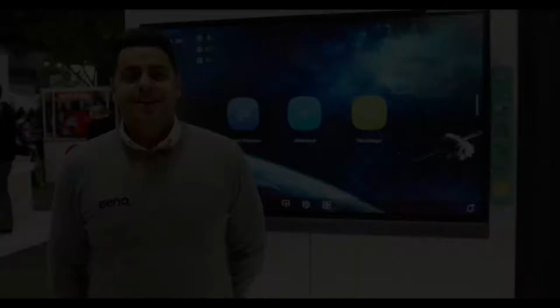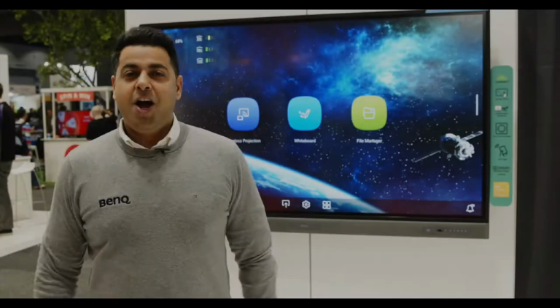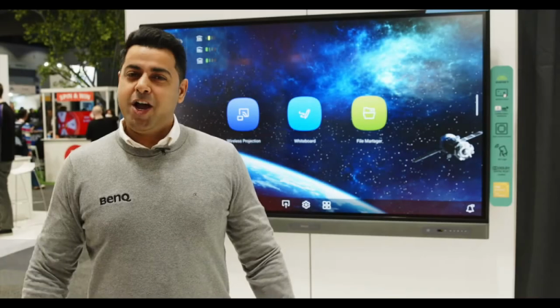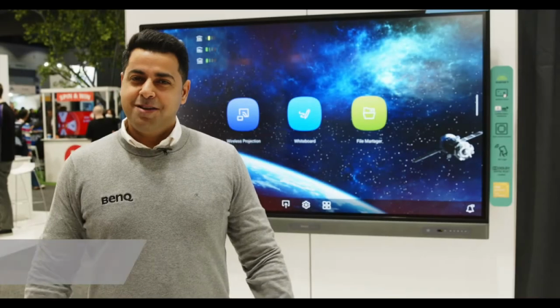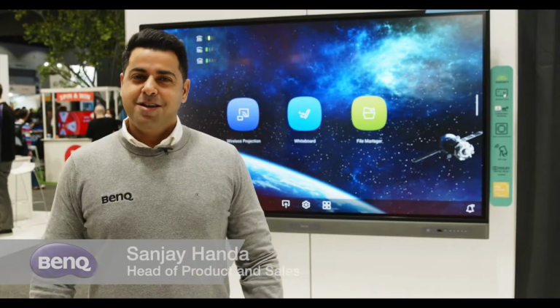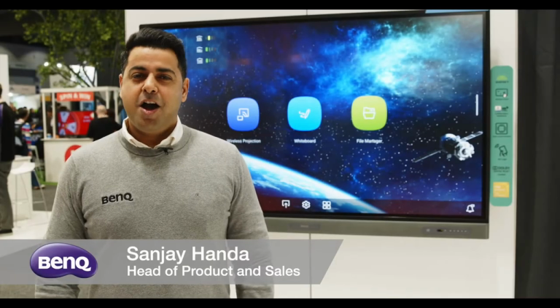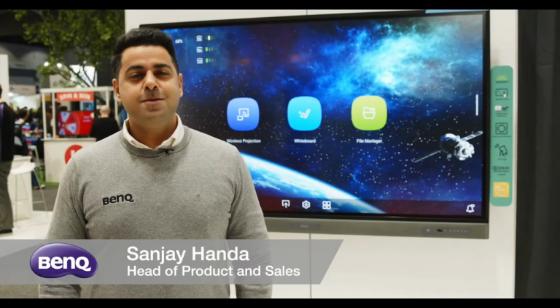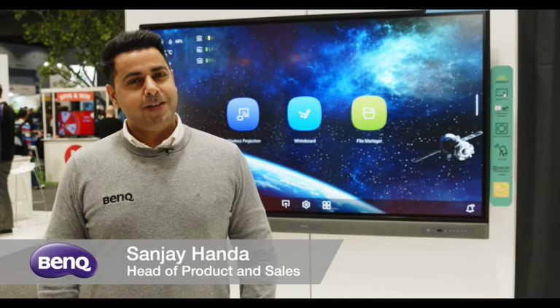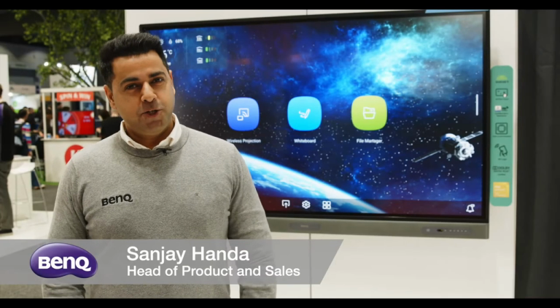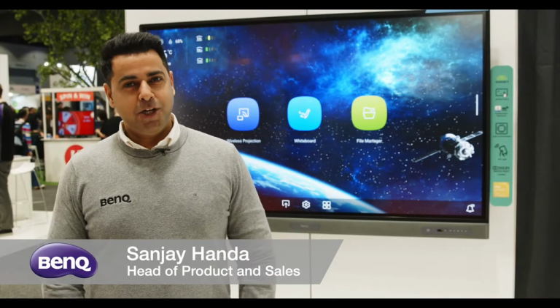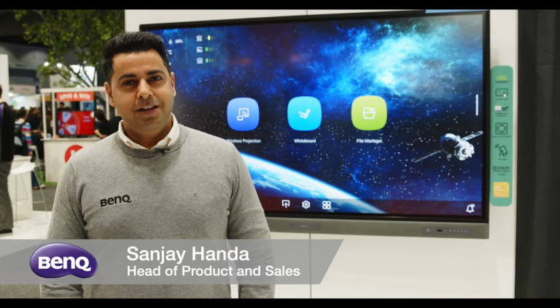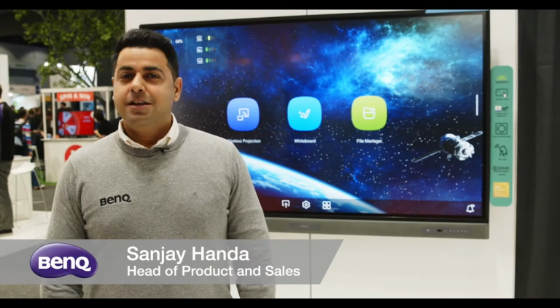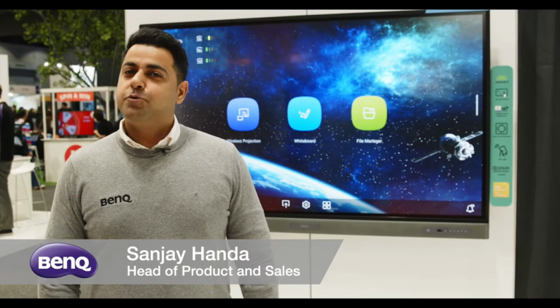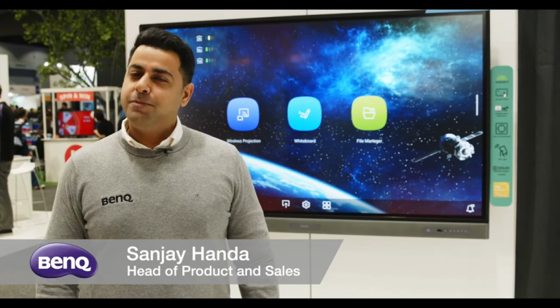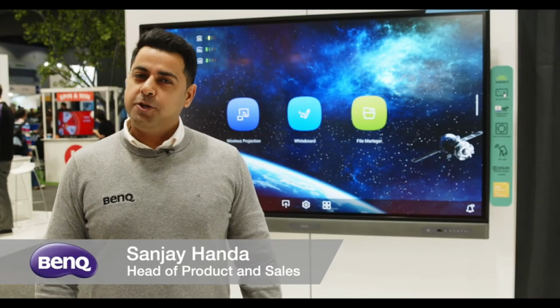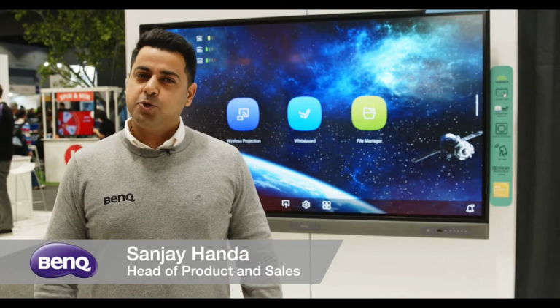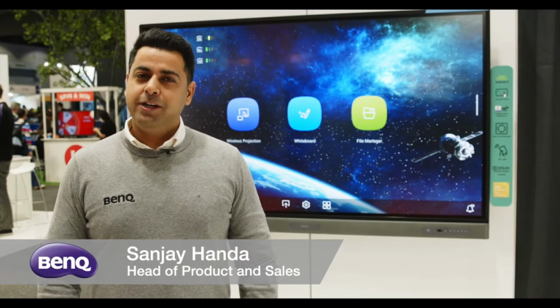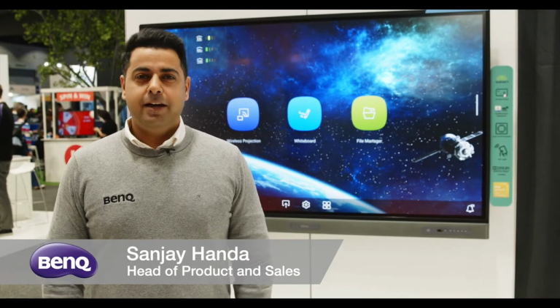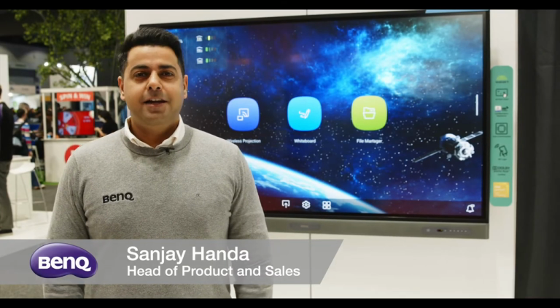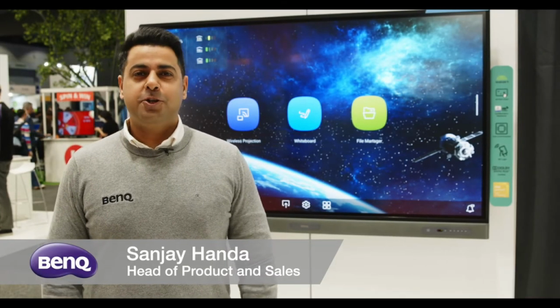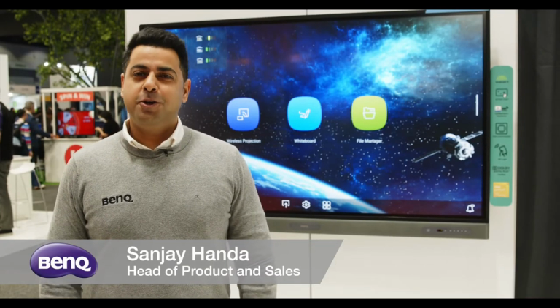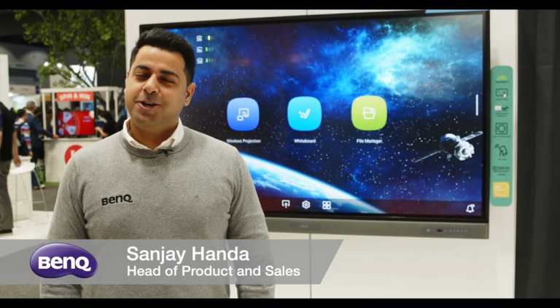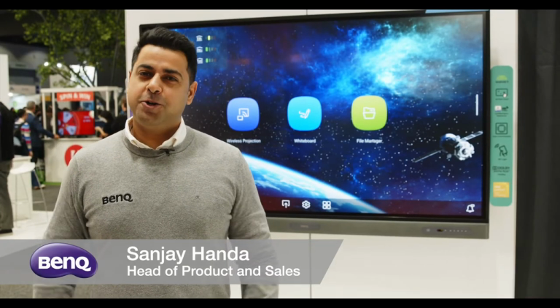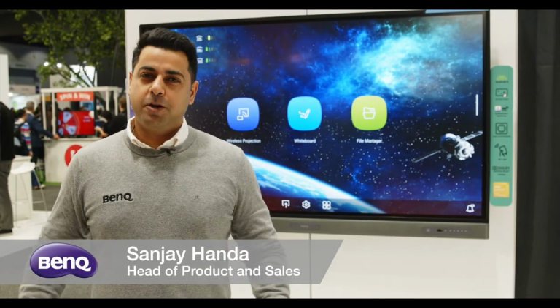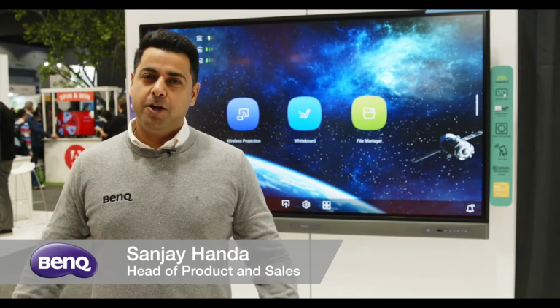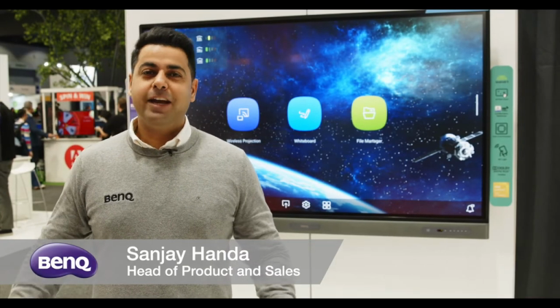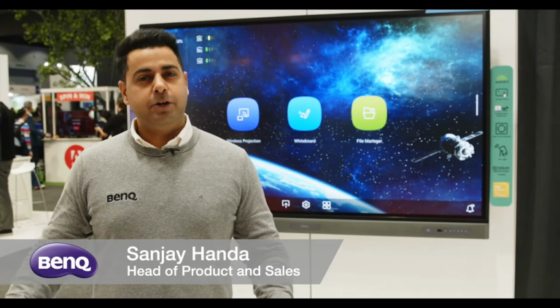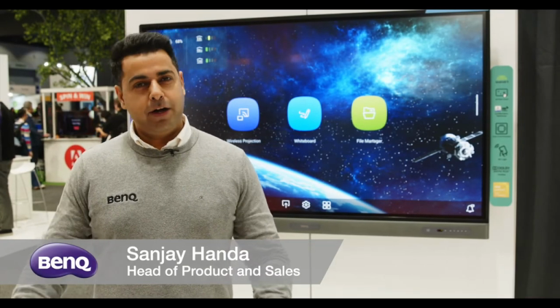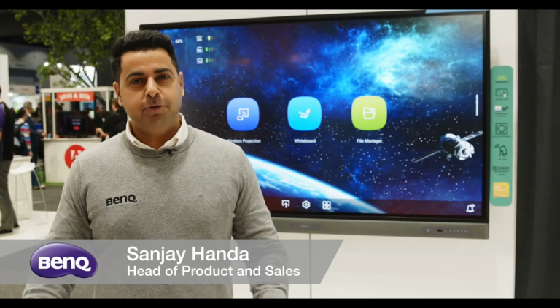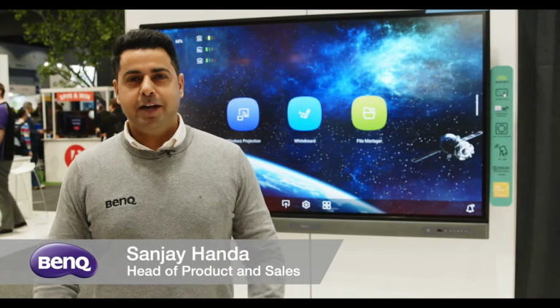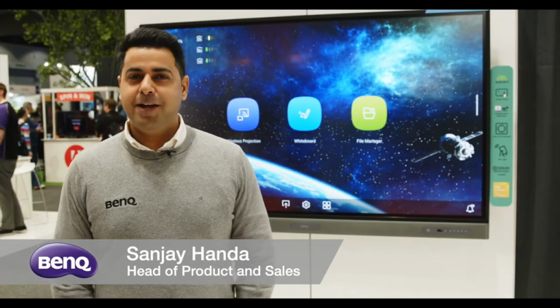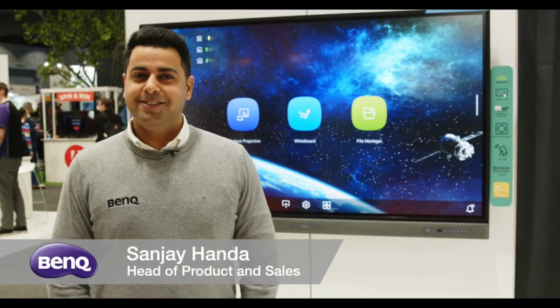Hi, I'm Sanjay from BenQ Australia and today we're going to talk about interactive flat panels.